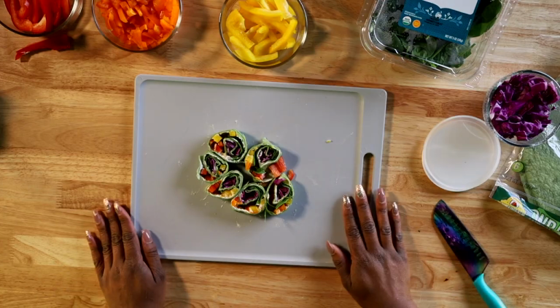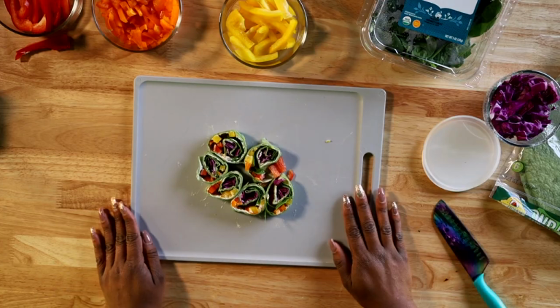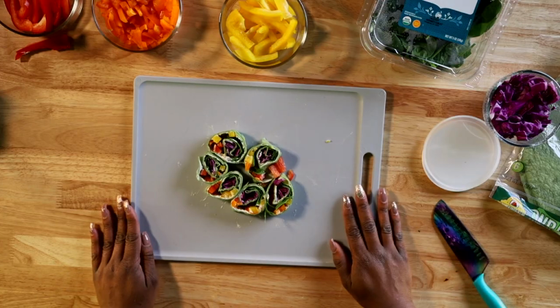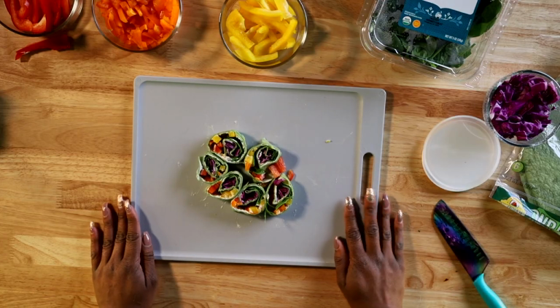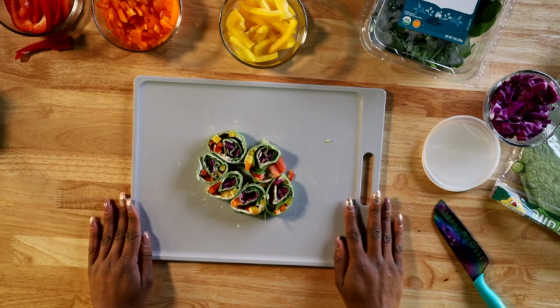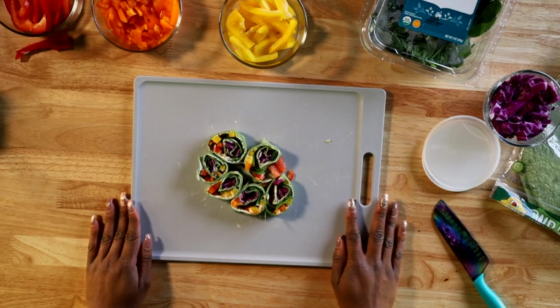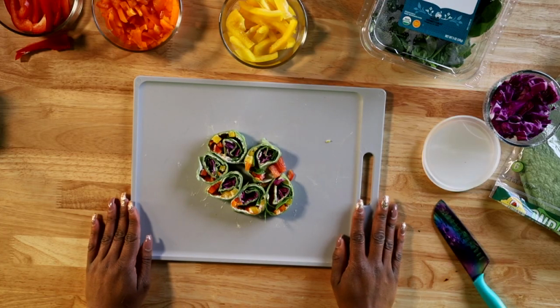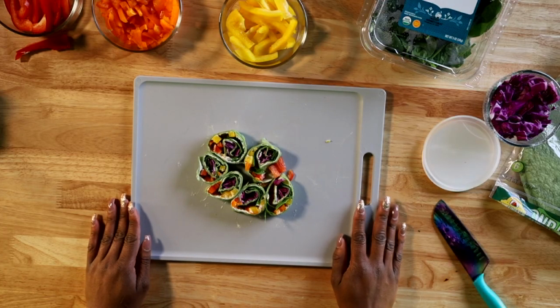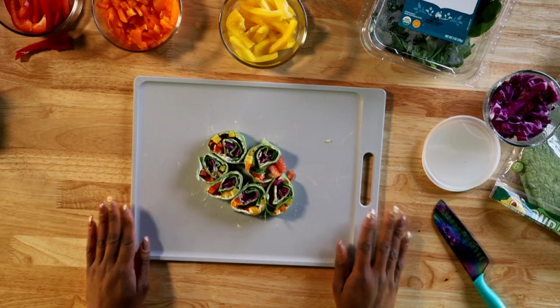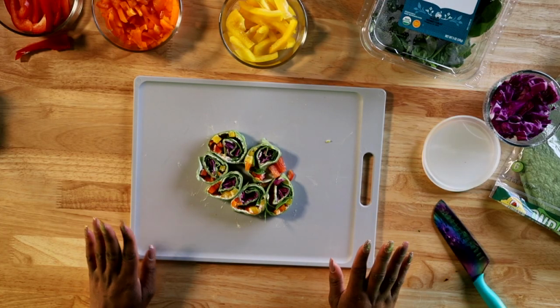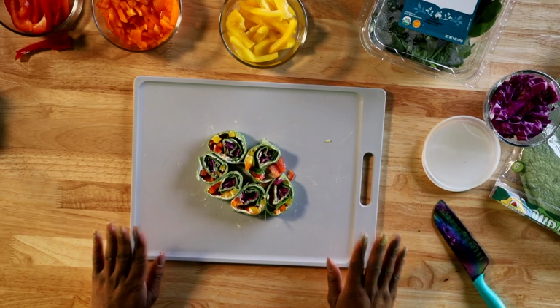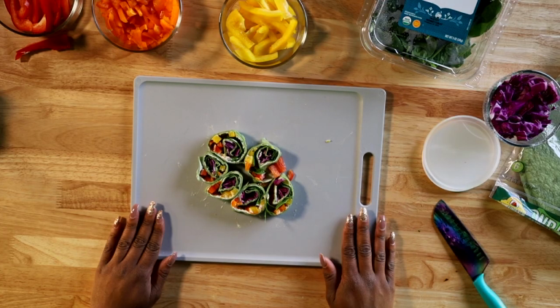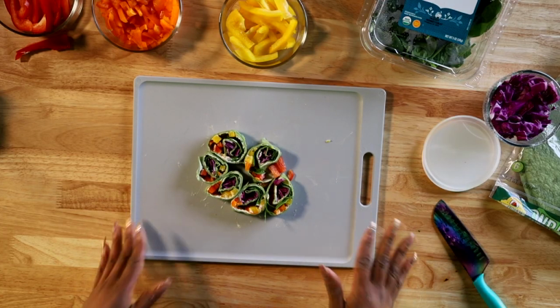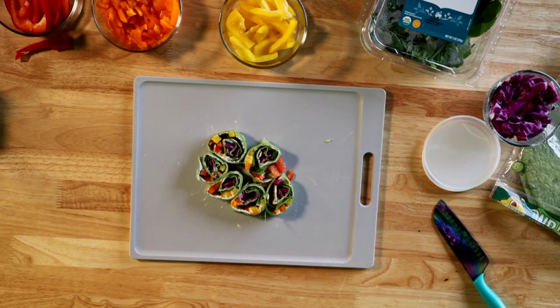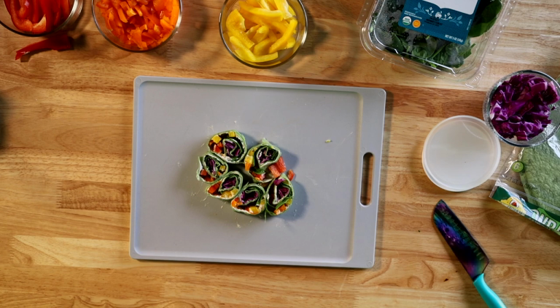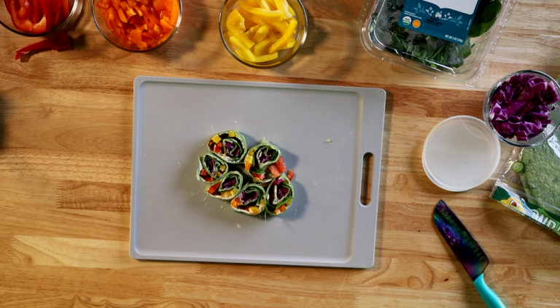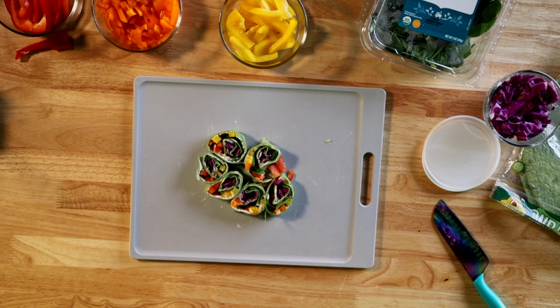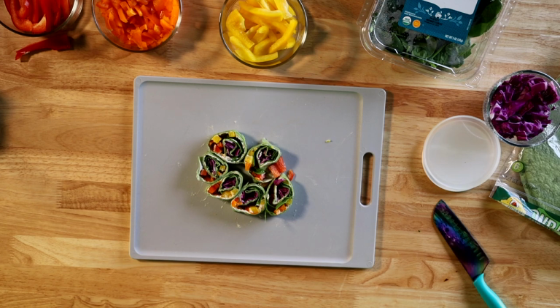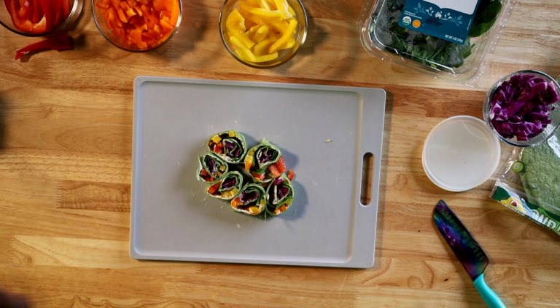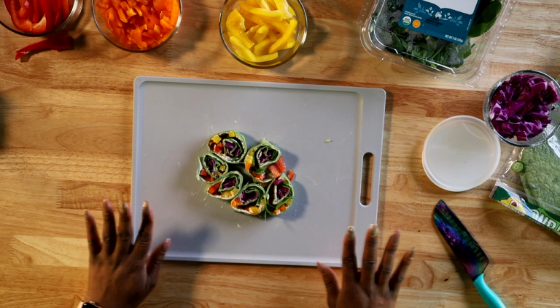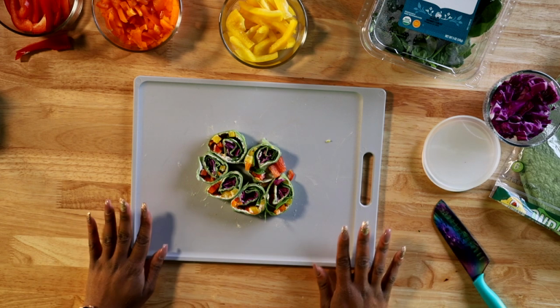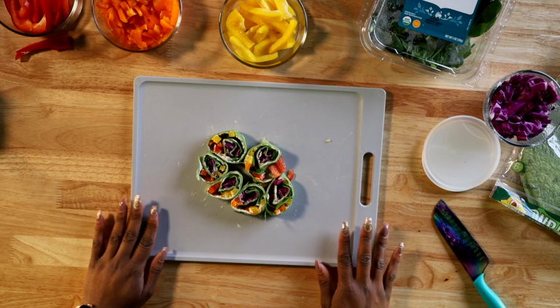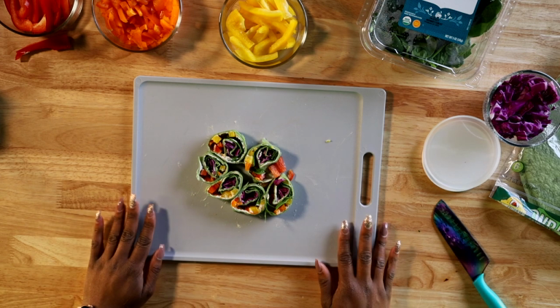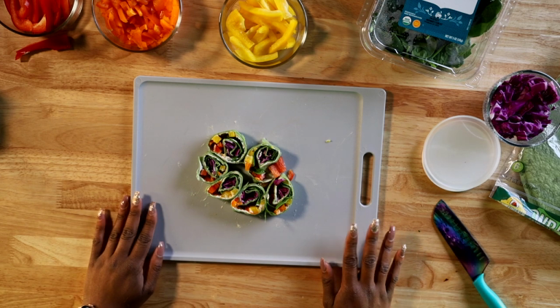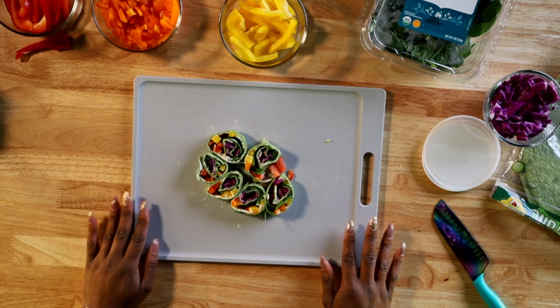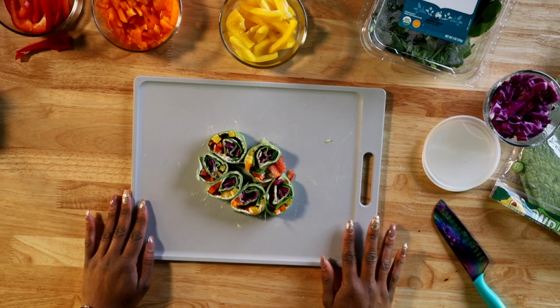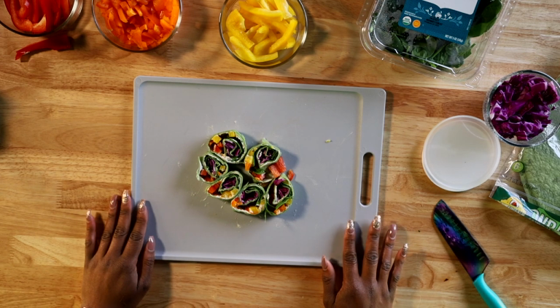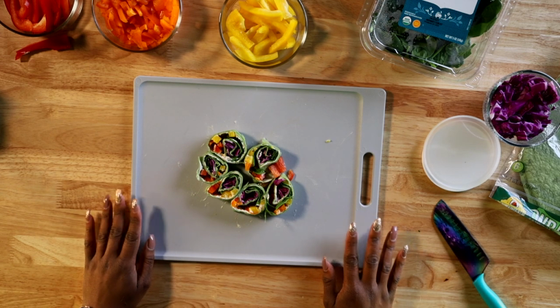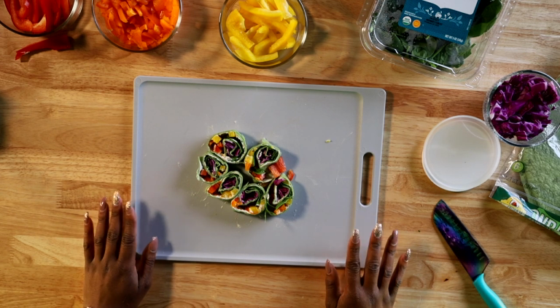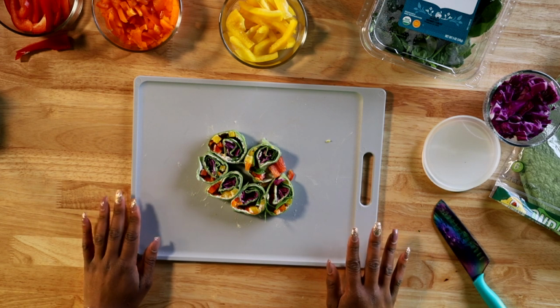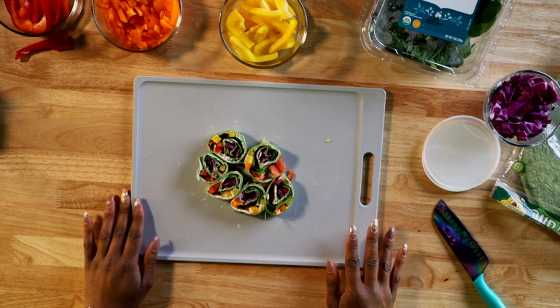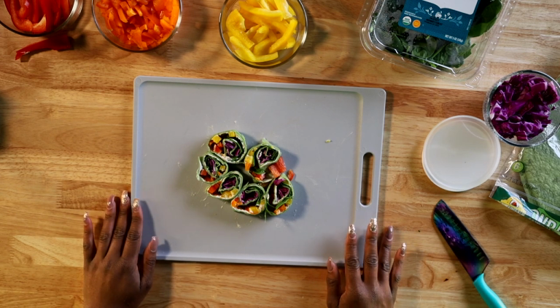Alright, and this is our final product — vegetable rainbow pinwheels. Thank you for tuning in.